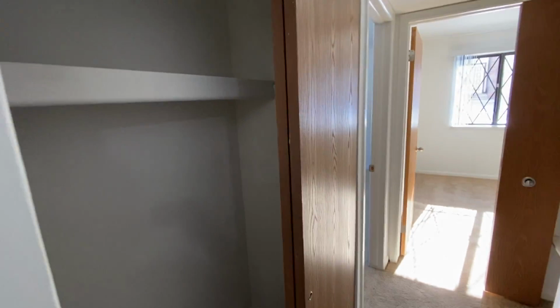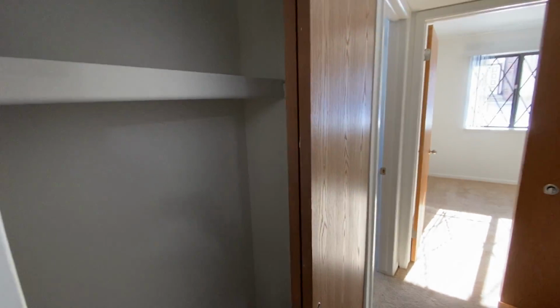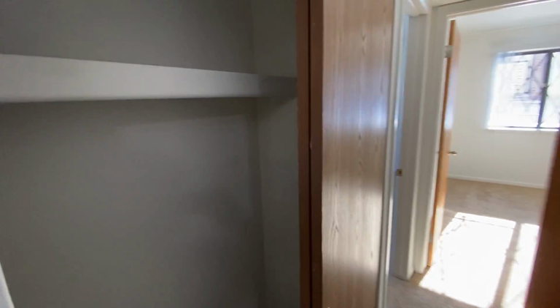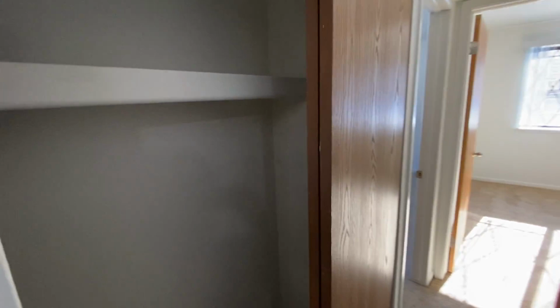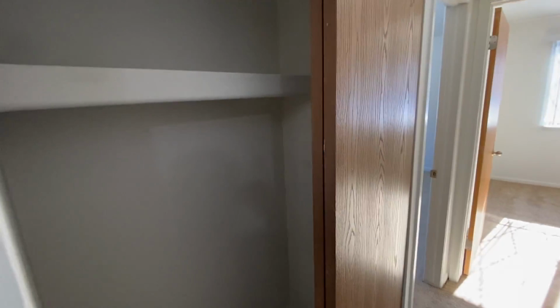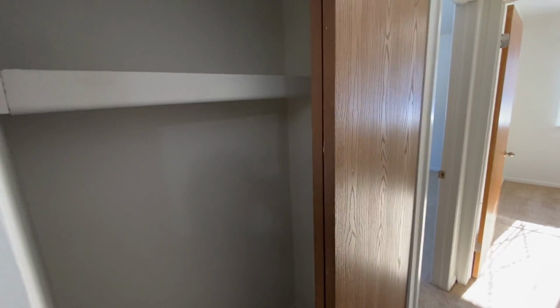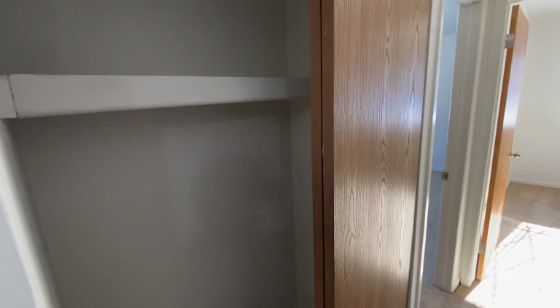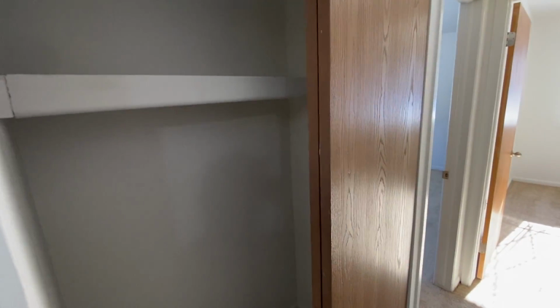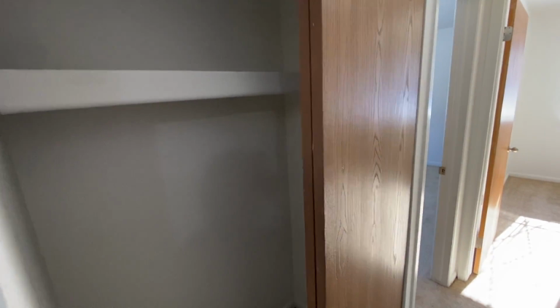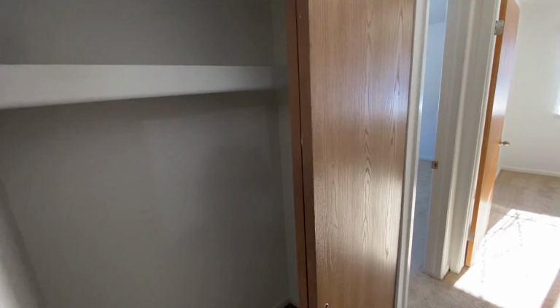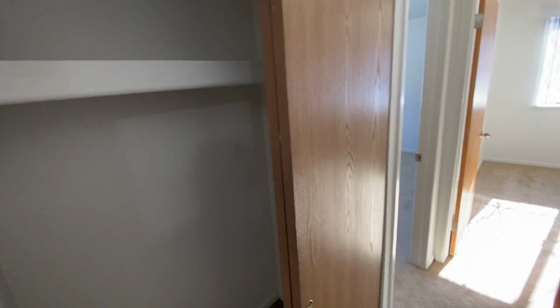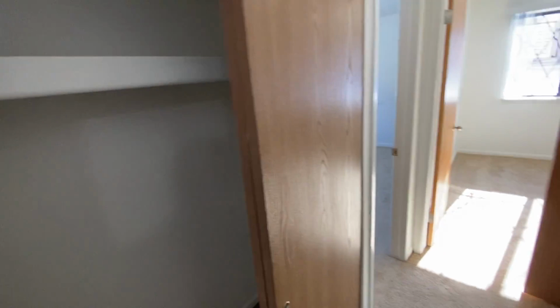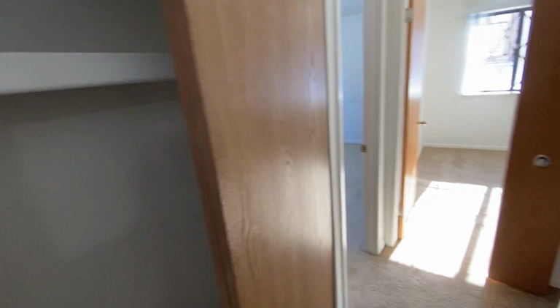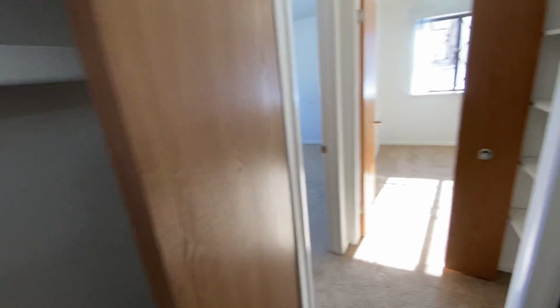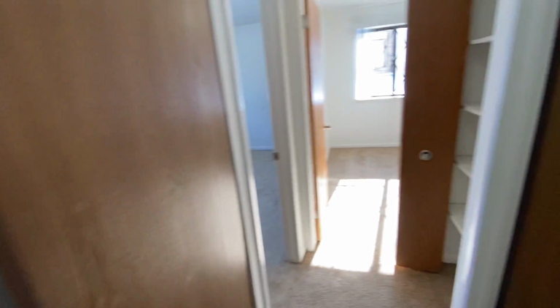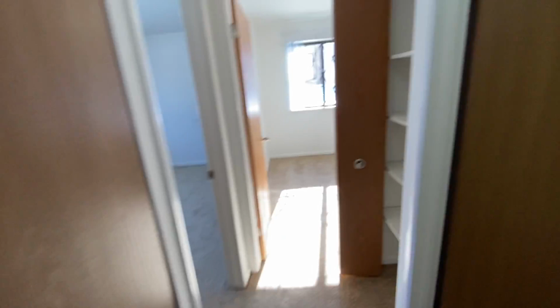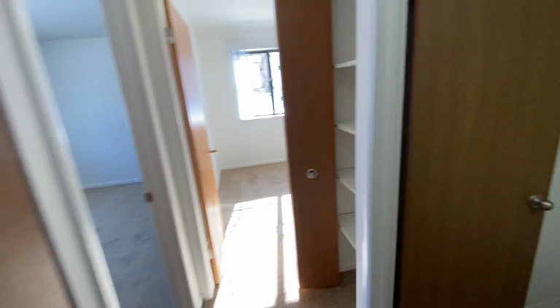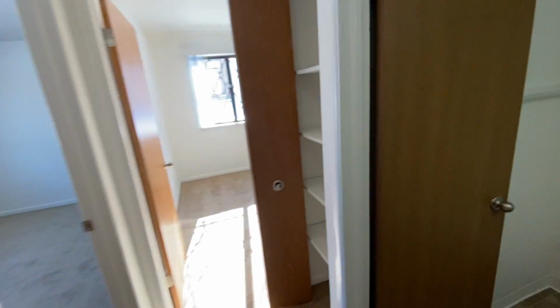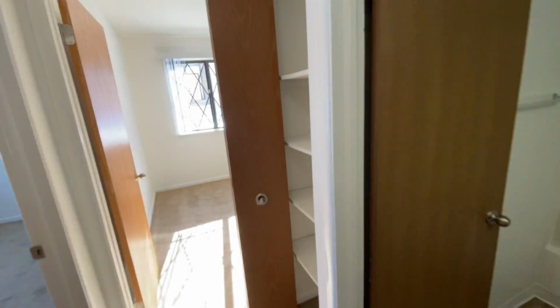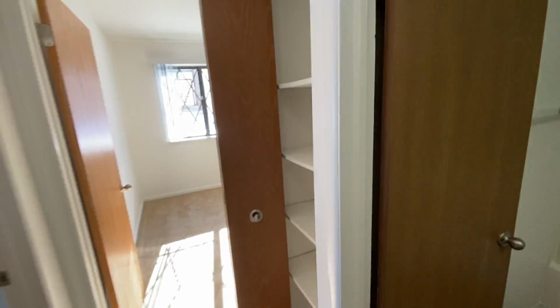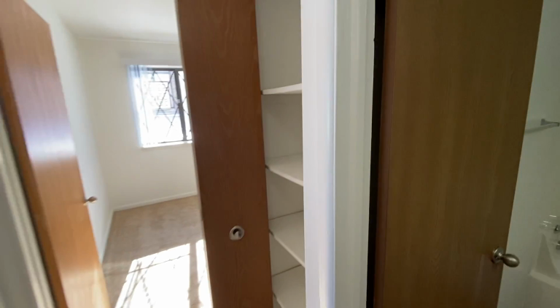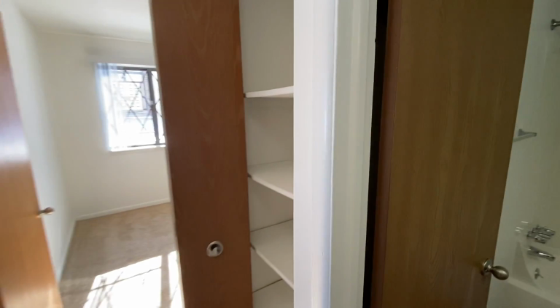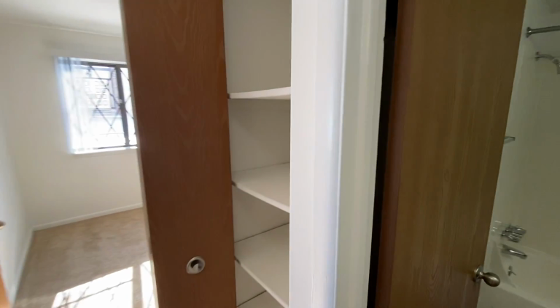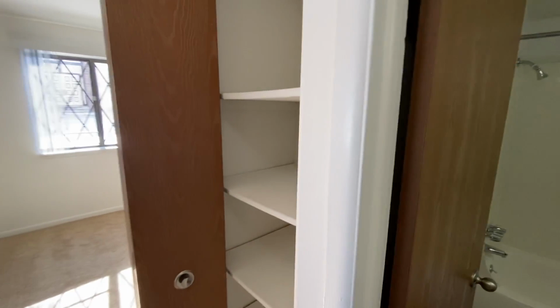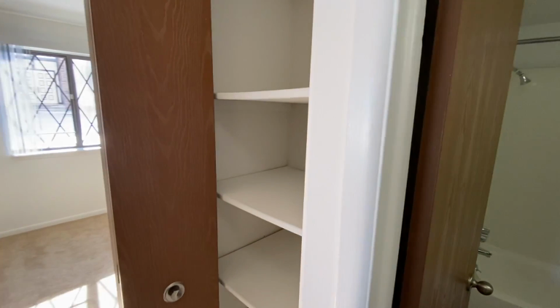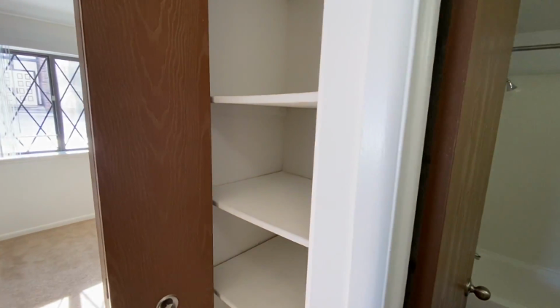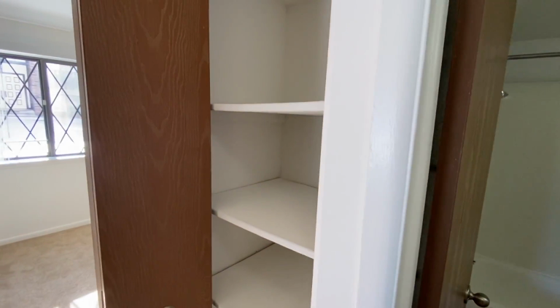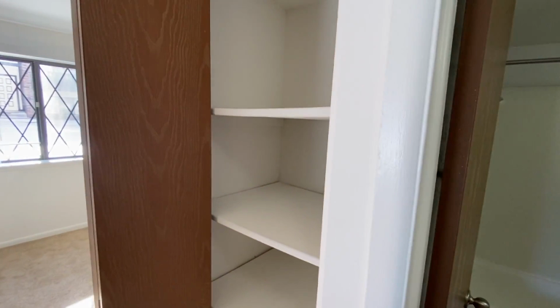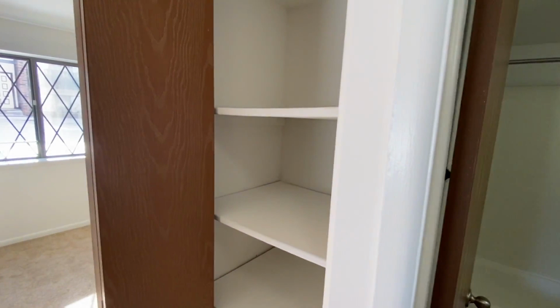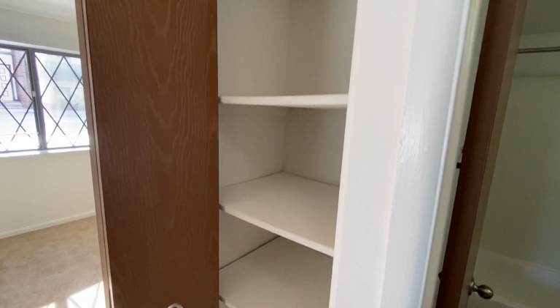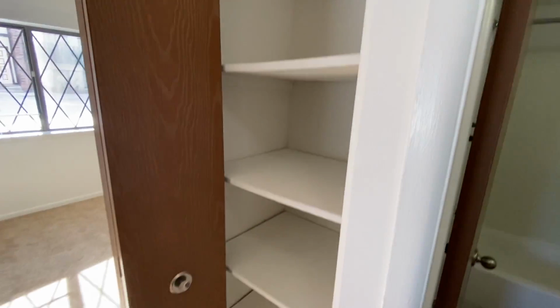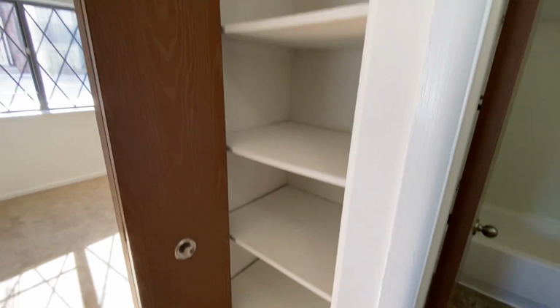In the hallway we've got a storage closet. There's also a linen closet on the right with some built-in shelving.